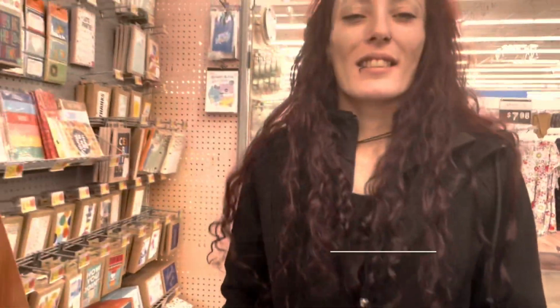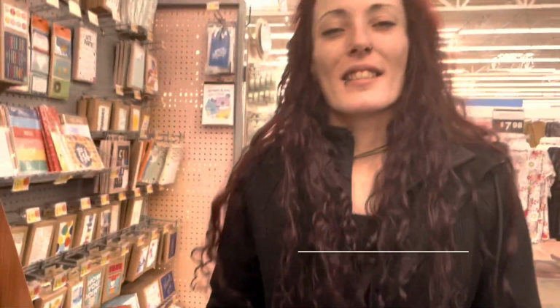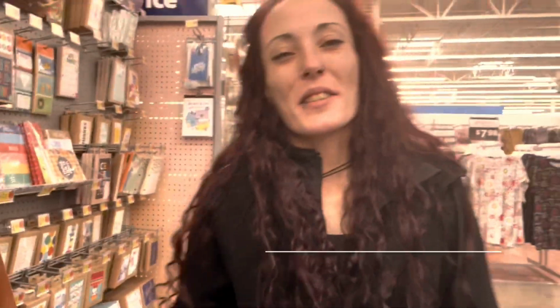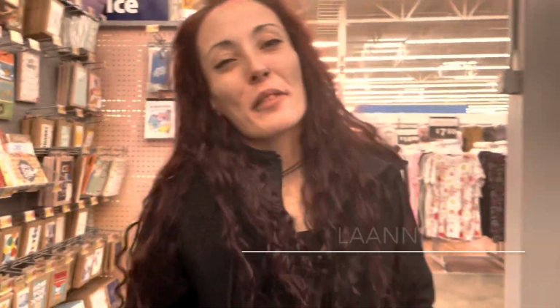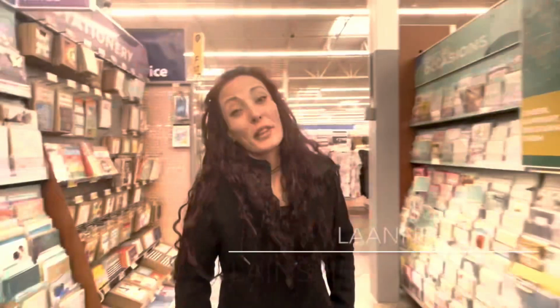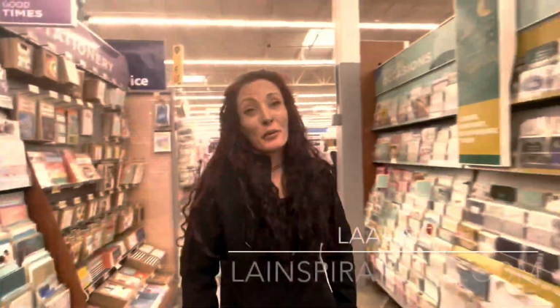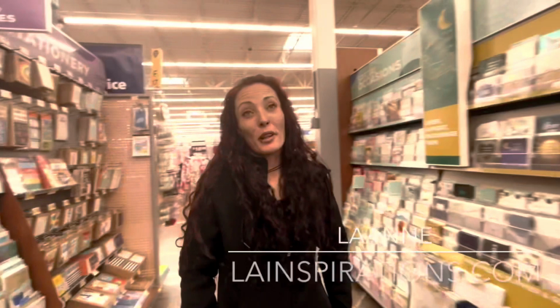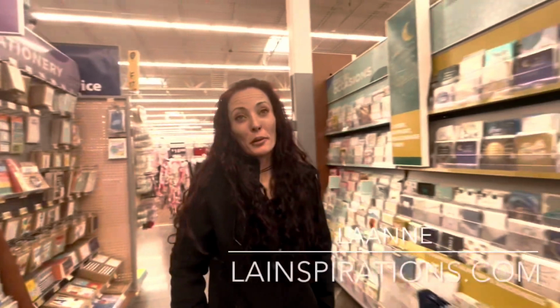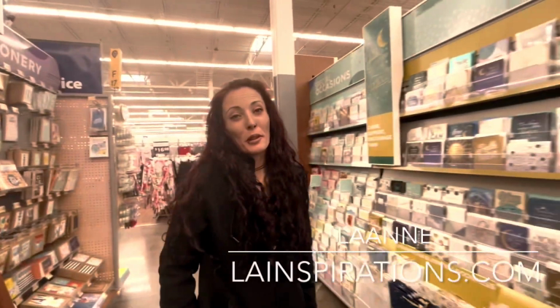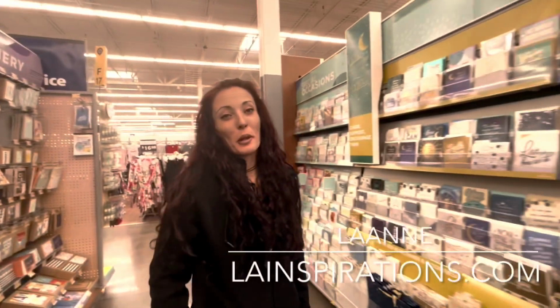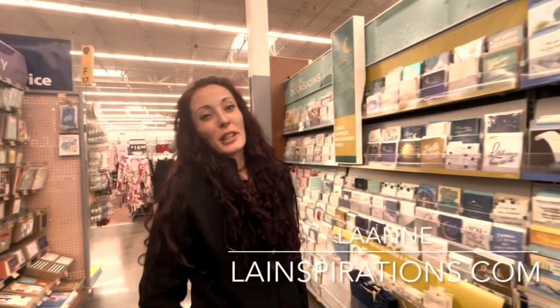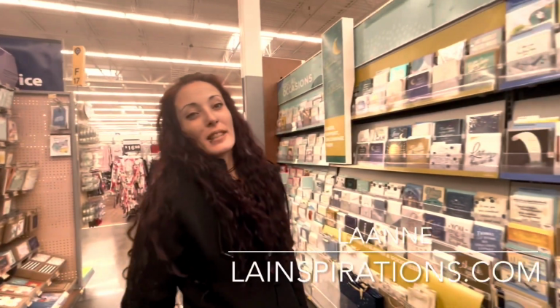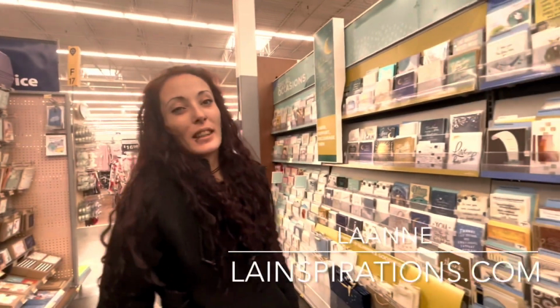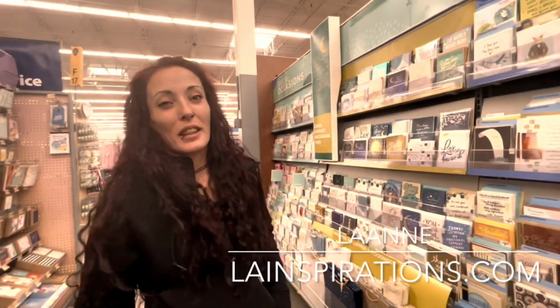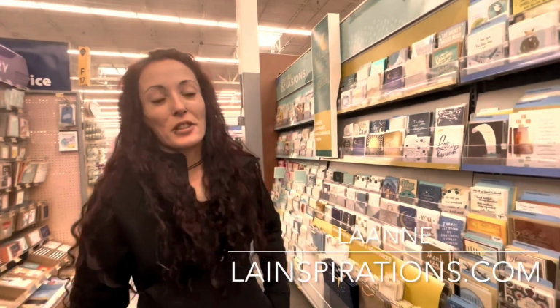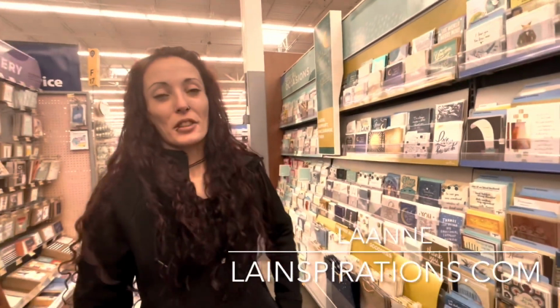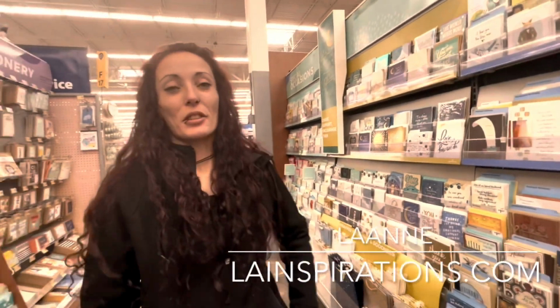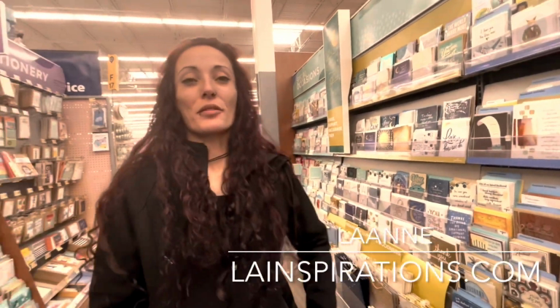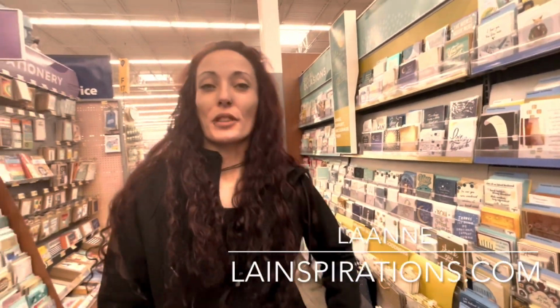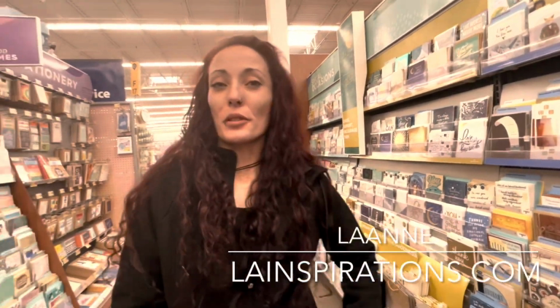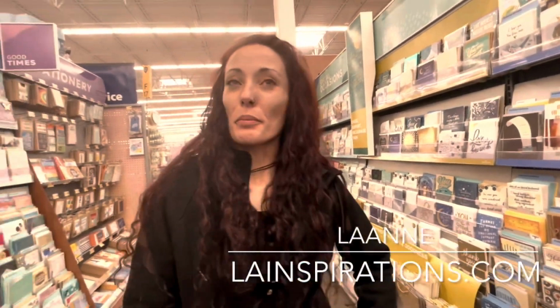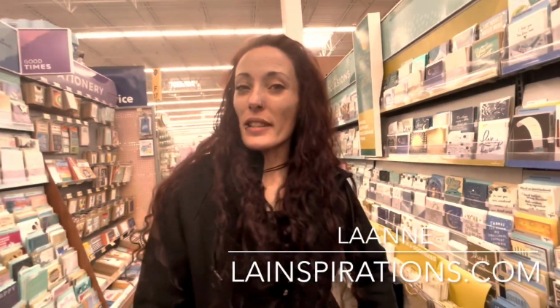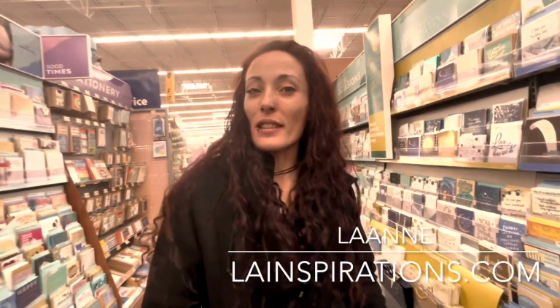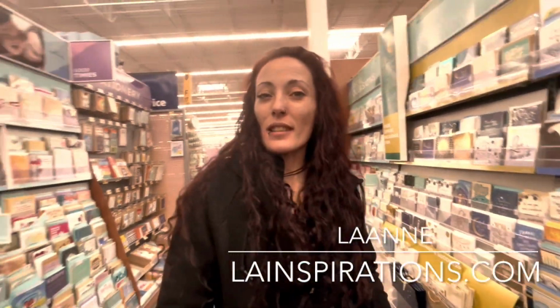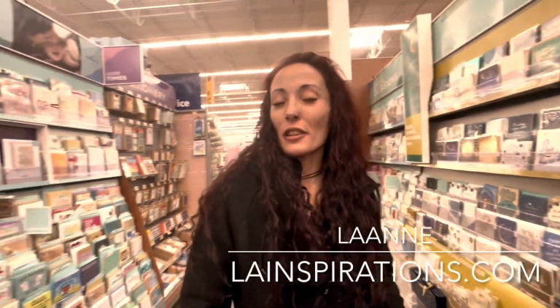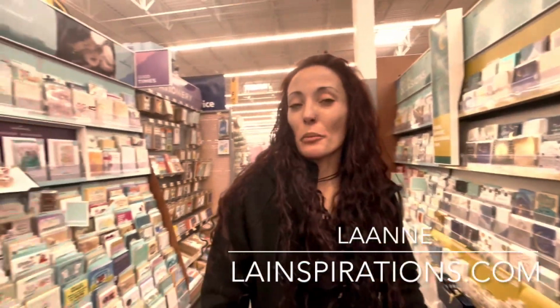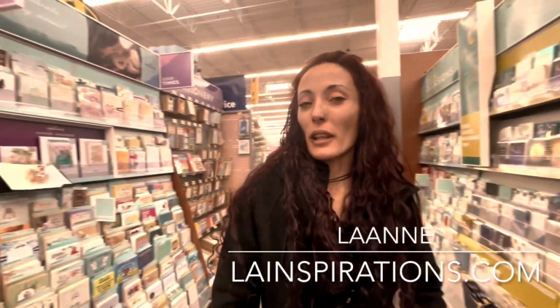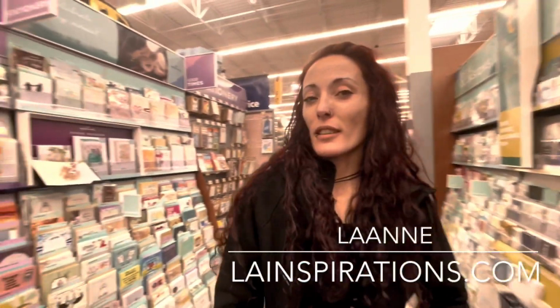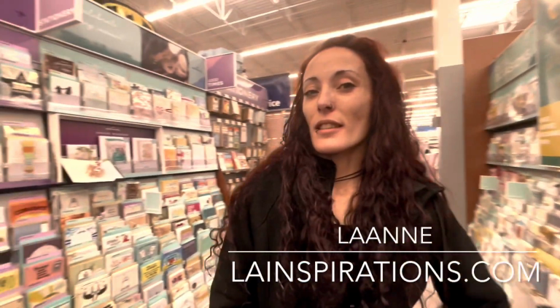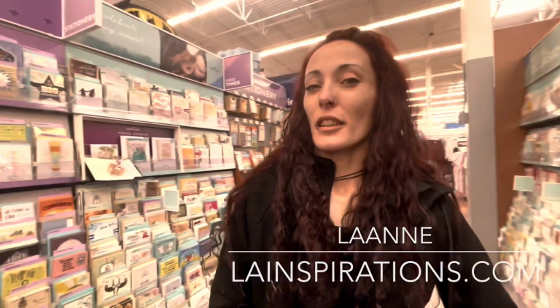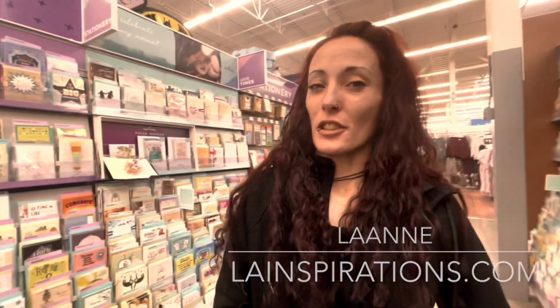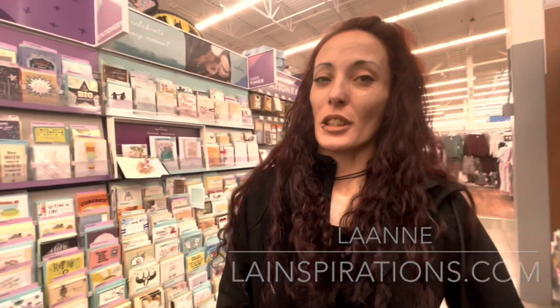I figured while we were at Walmart today, I would show you a few business and home hacks that are cheap.